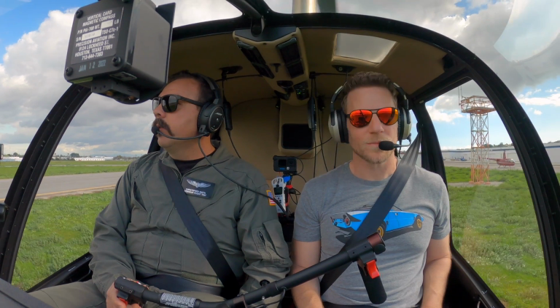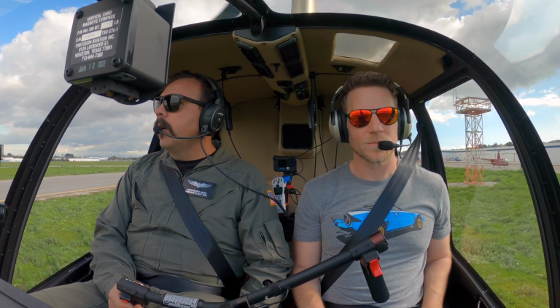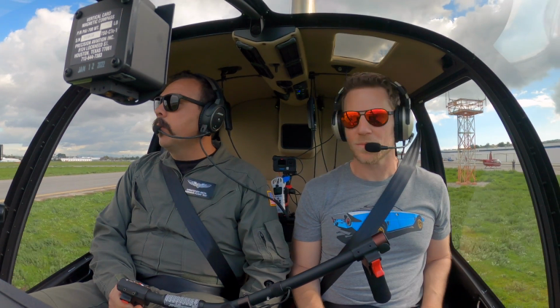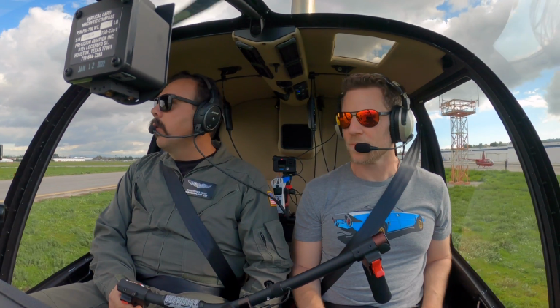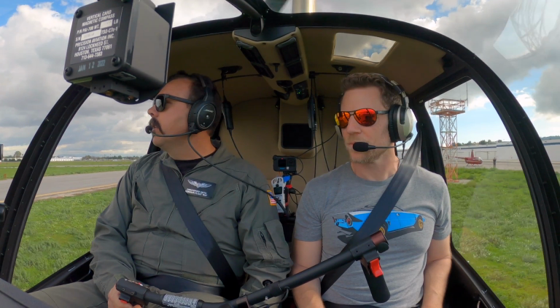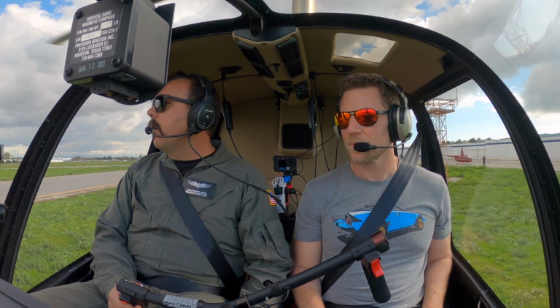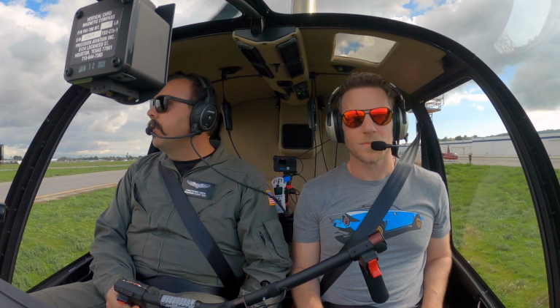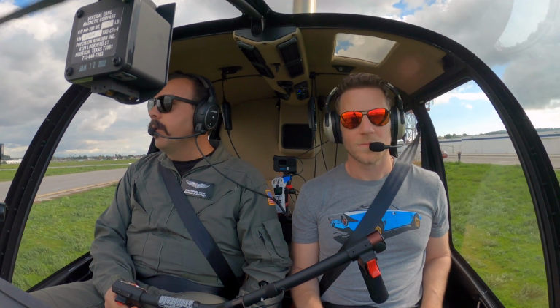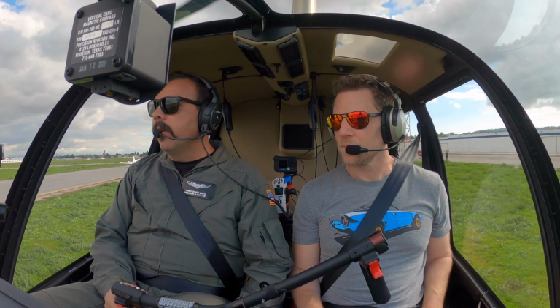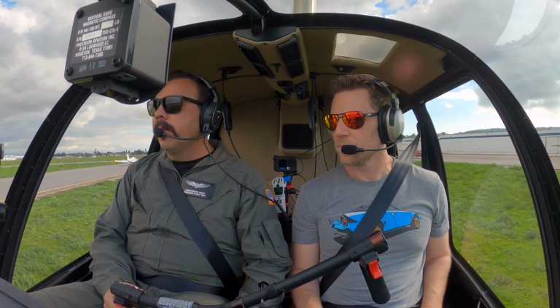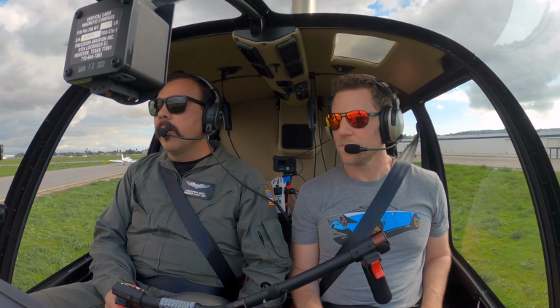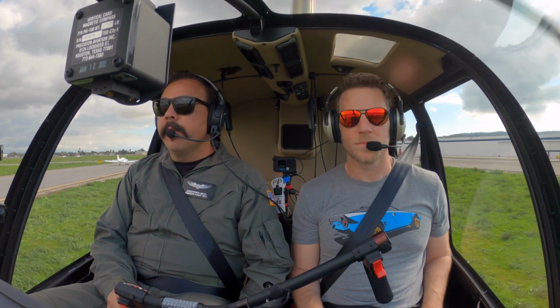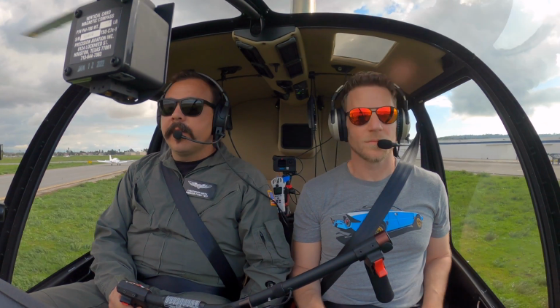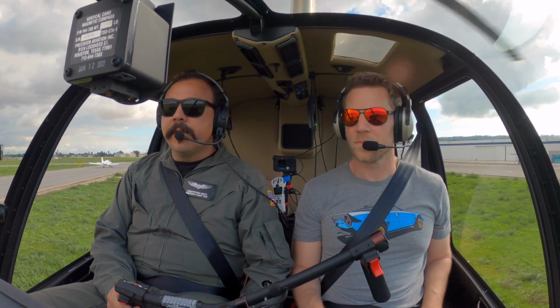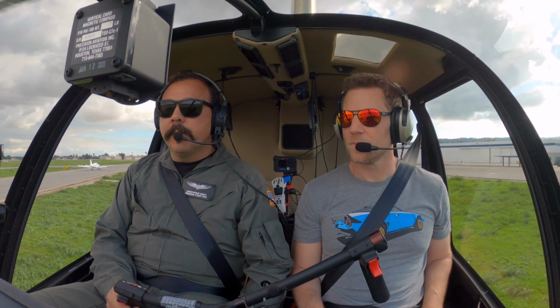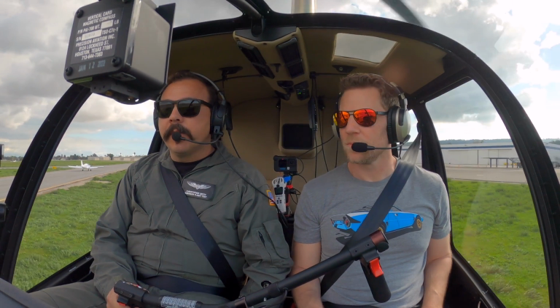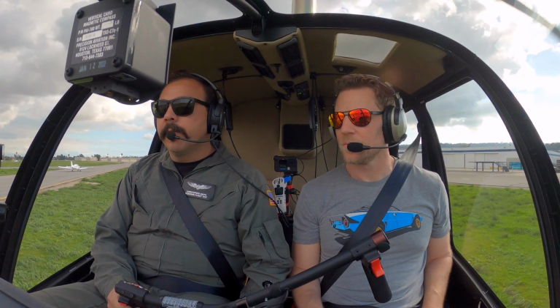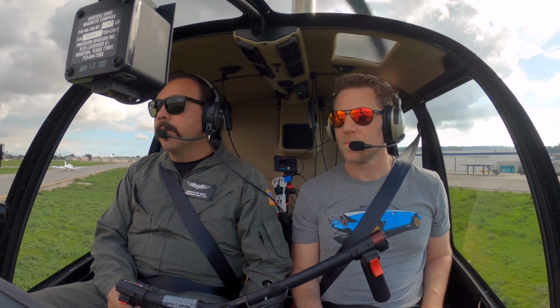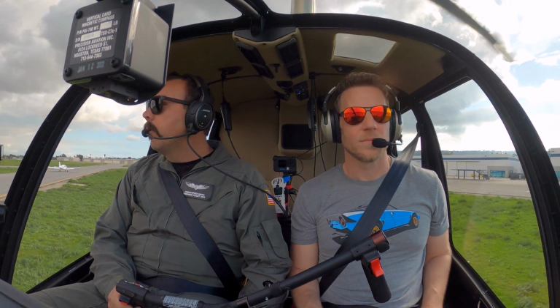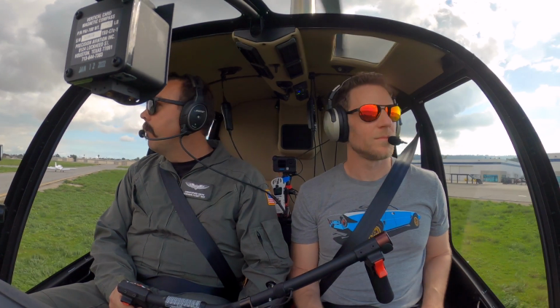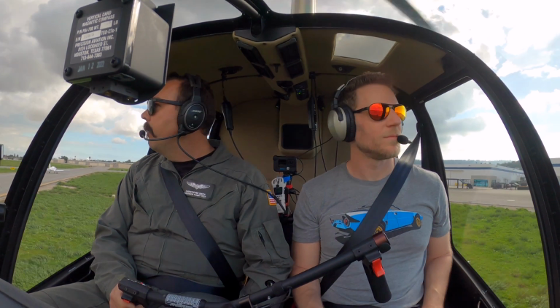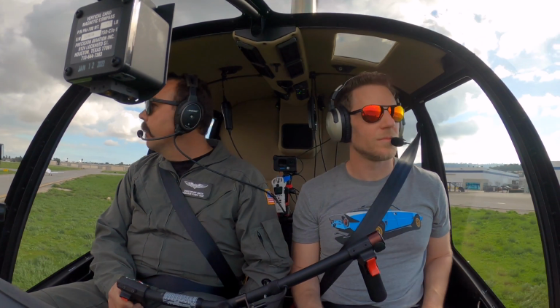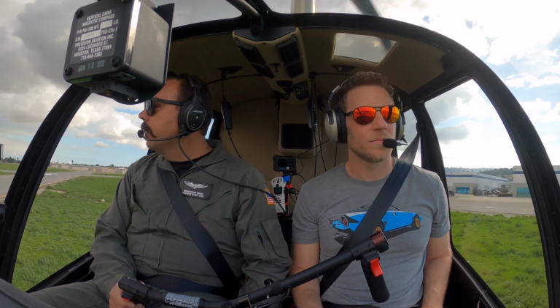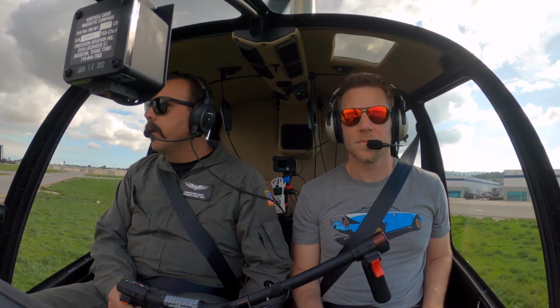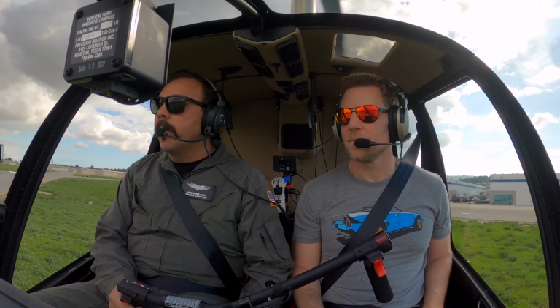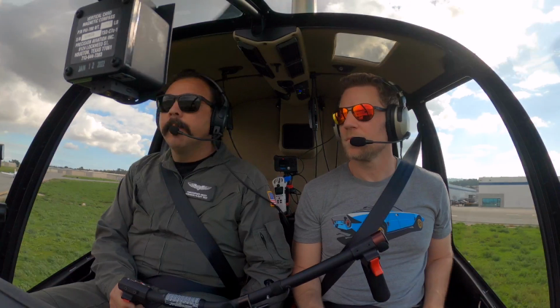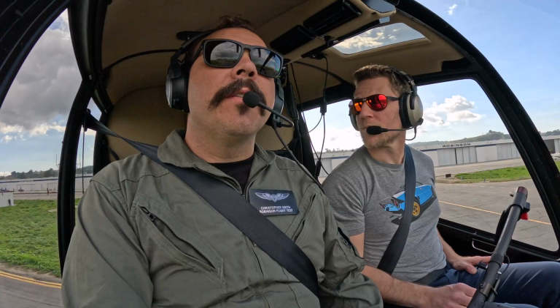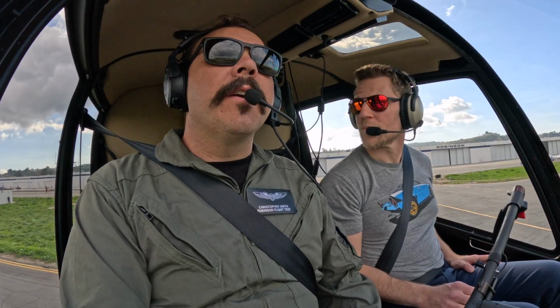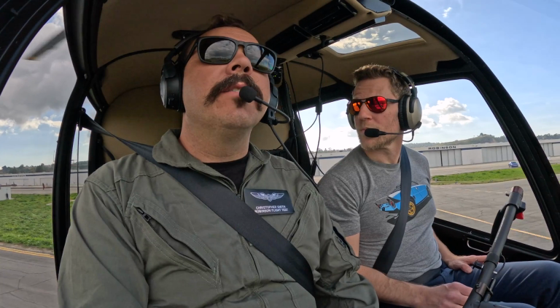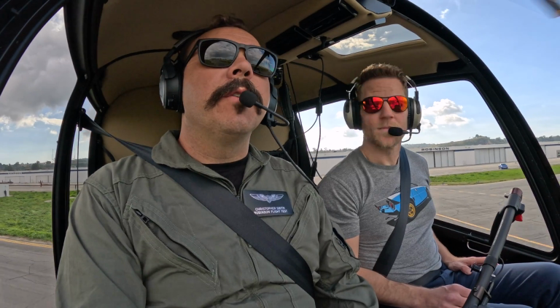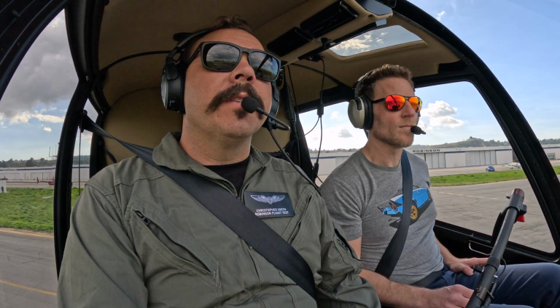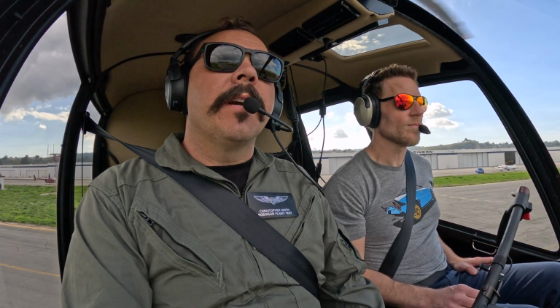Roger, we're crossing Alpha 291, clear to go for the Southeast departure, 4054 kilos. Thank you, ma'am. There is no difference there.